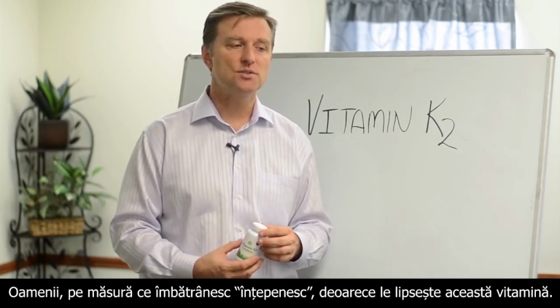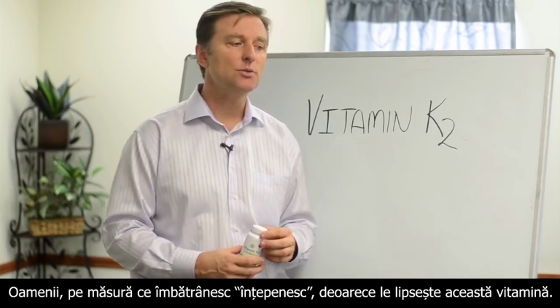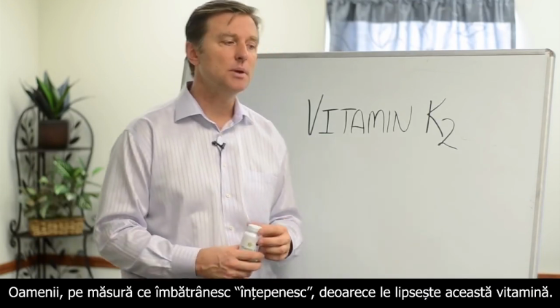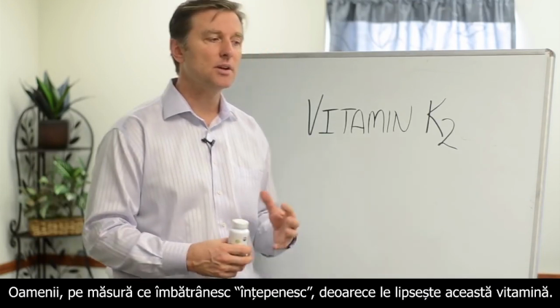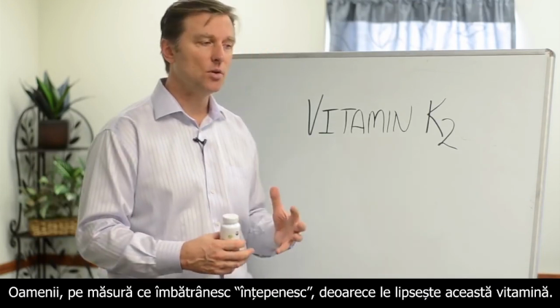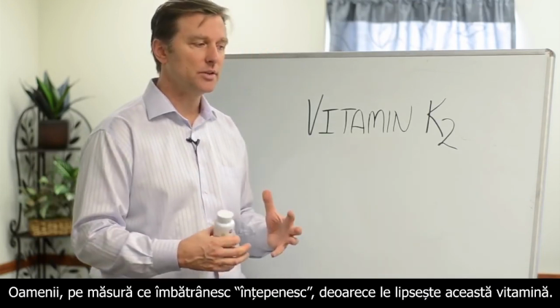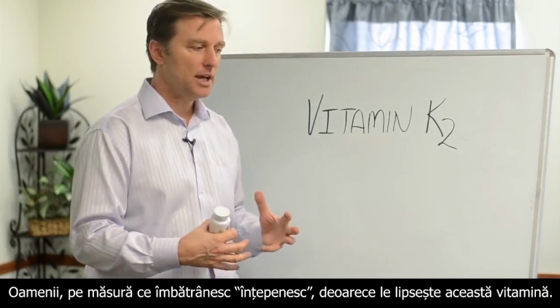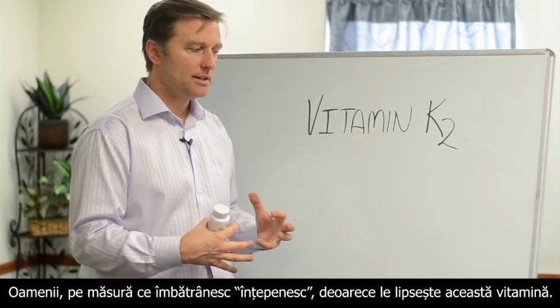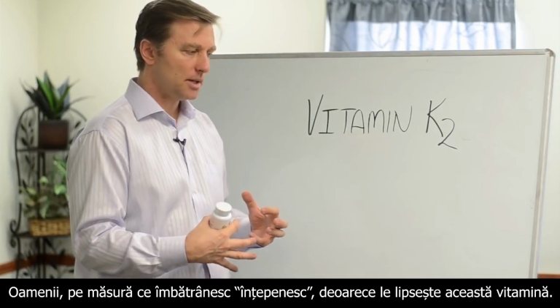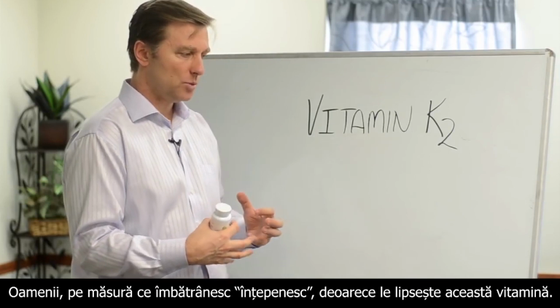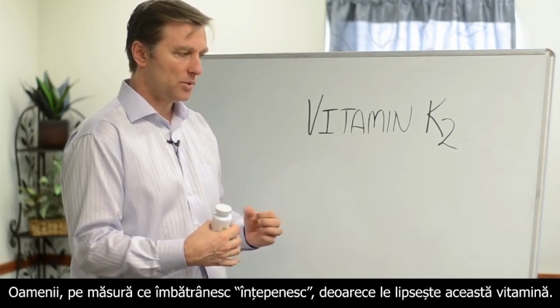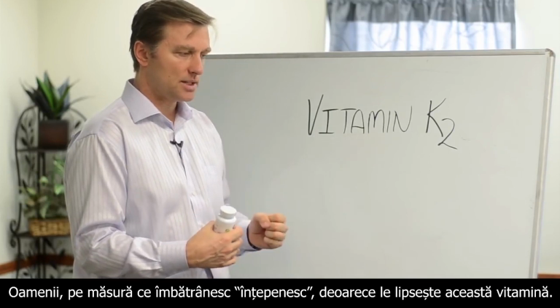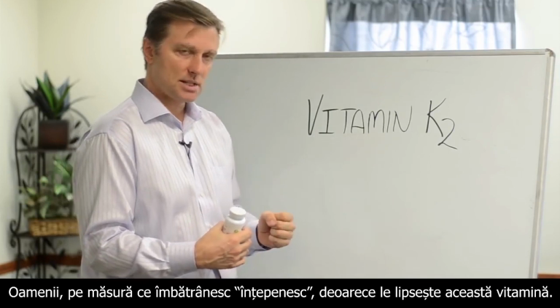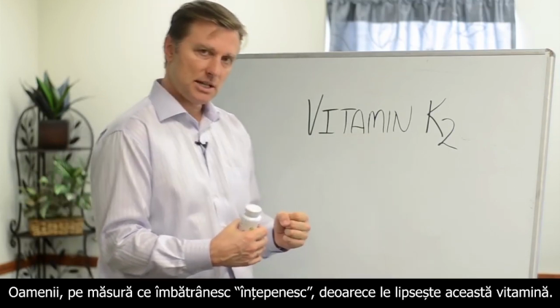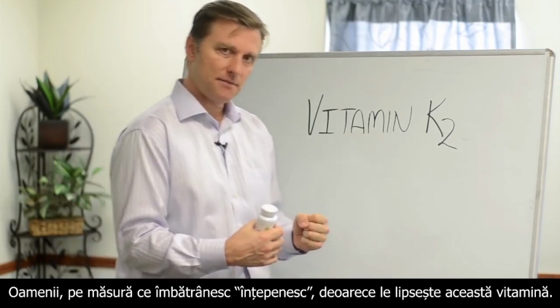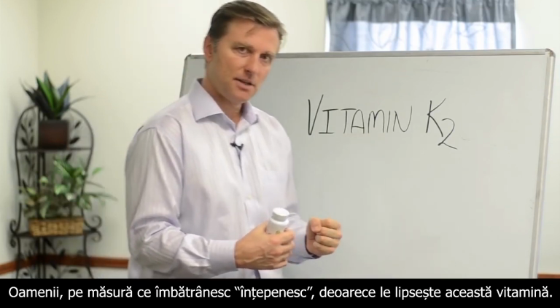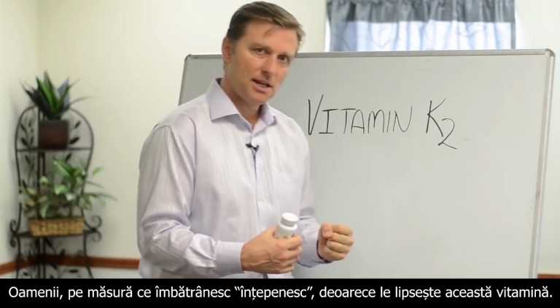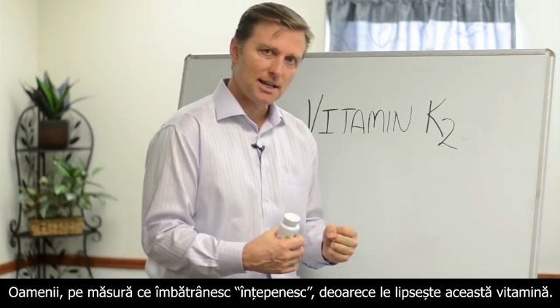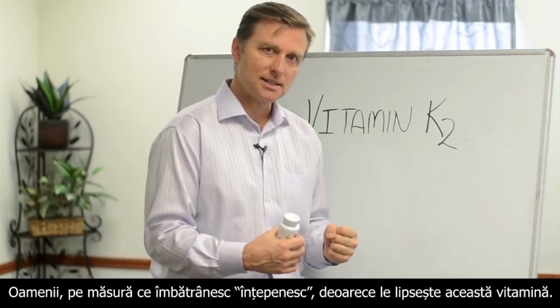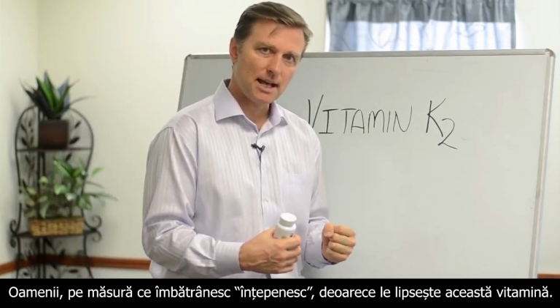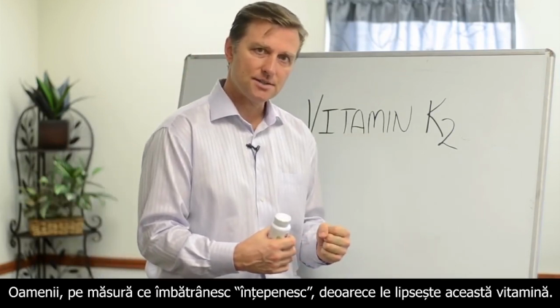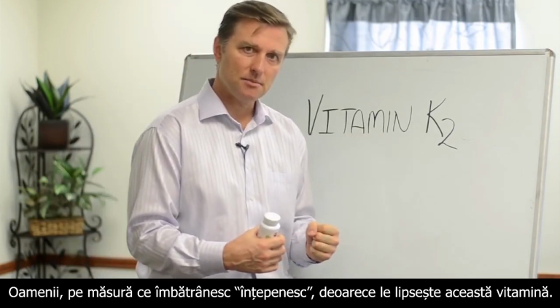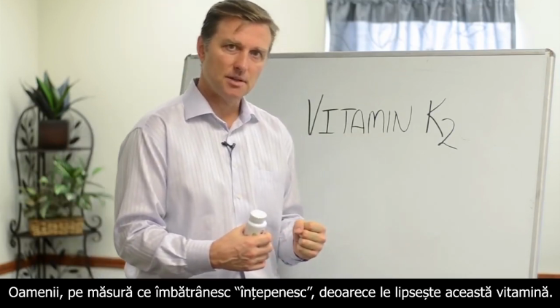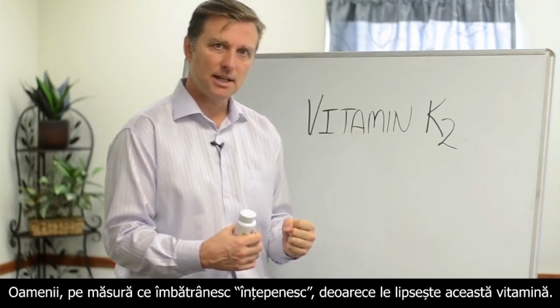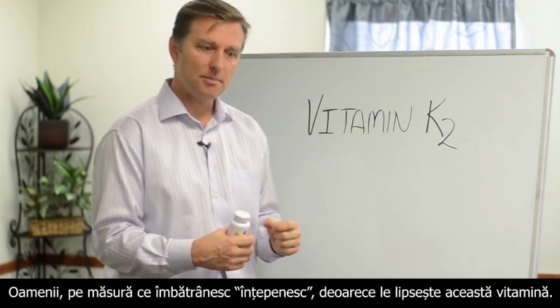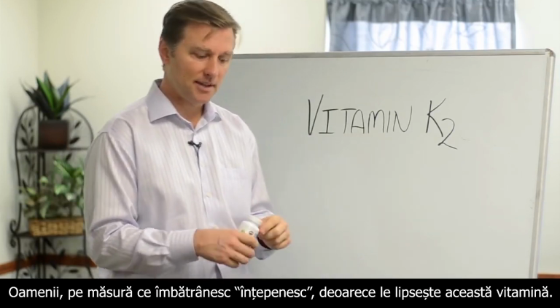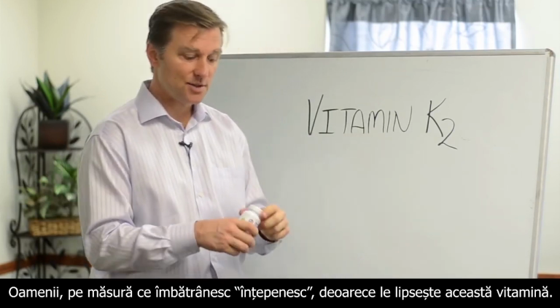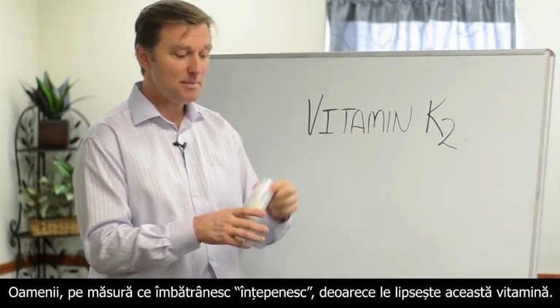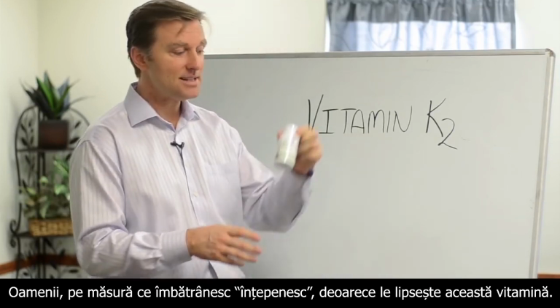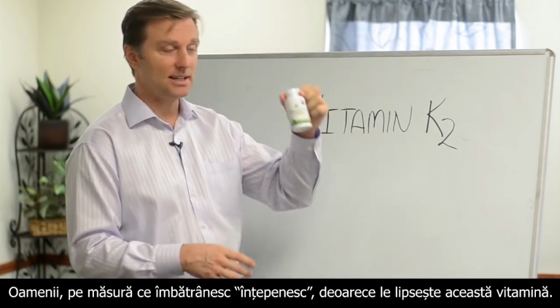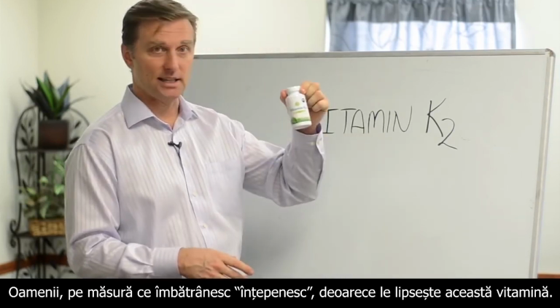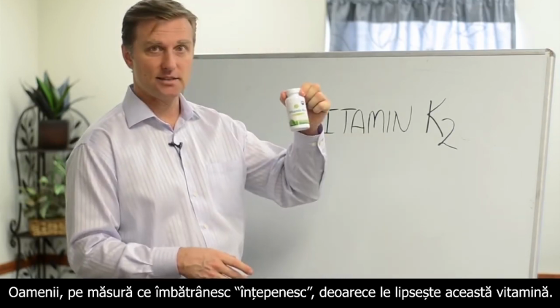And as you see, when people get older they become really, really stiff. That's the calcium building up because they're missing this.